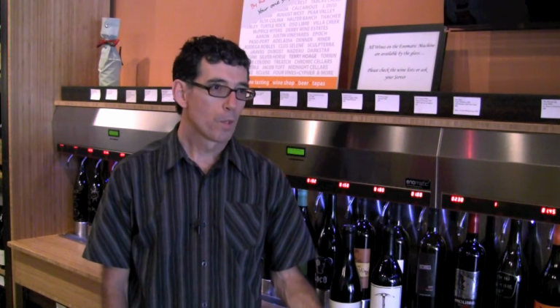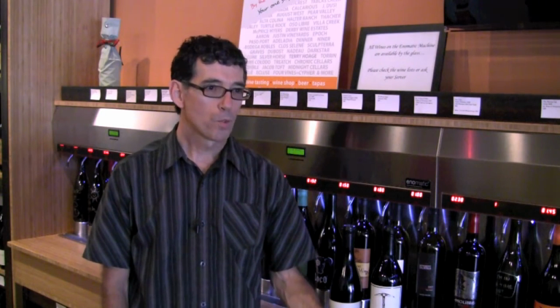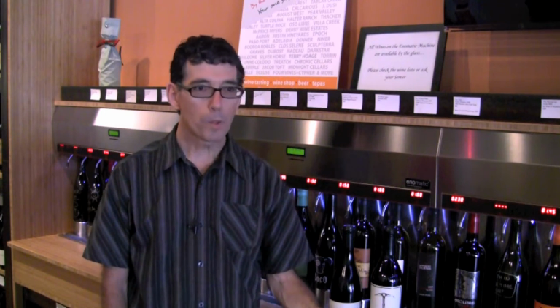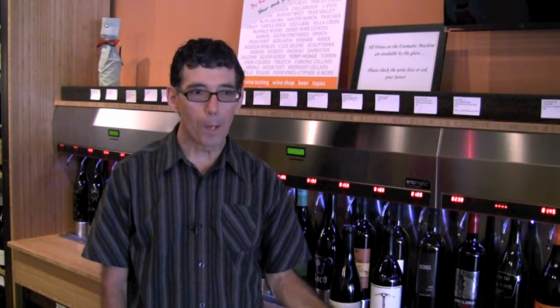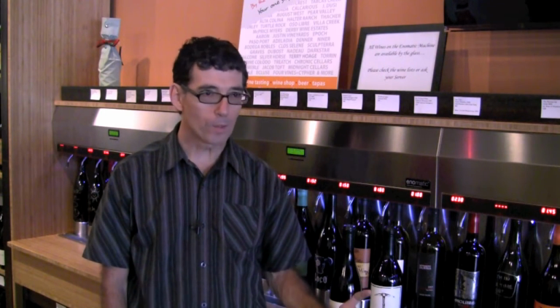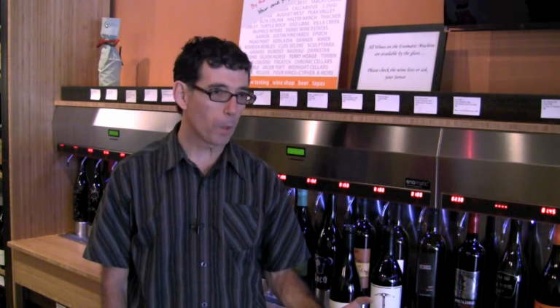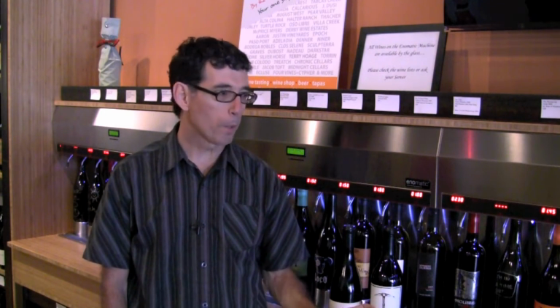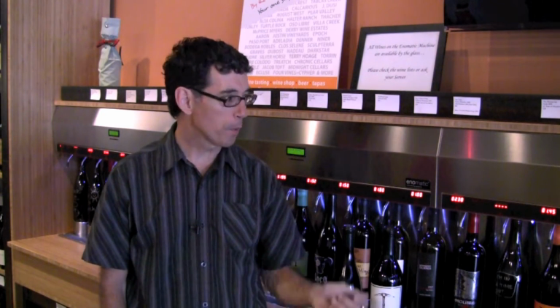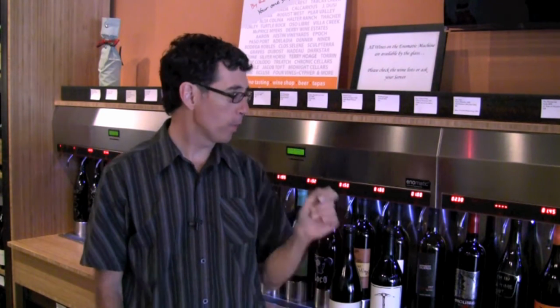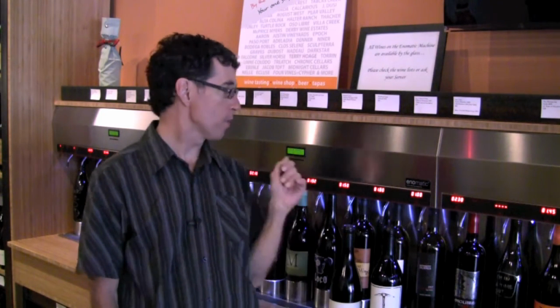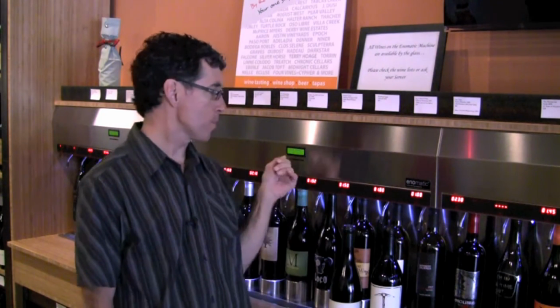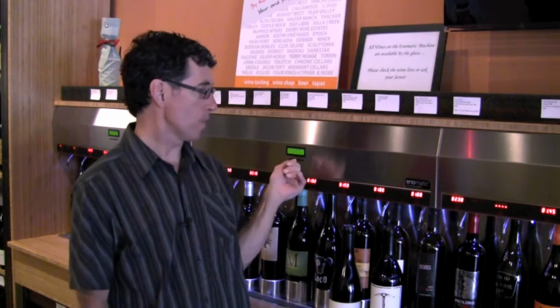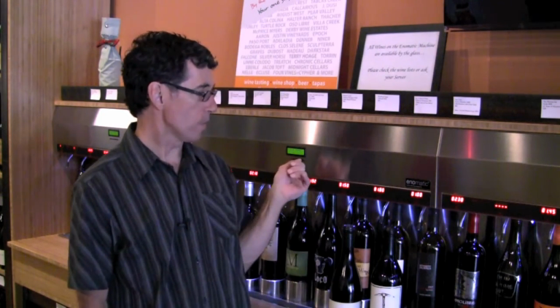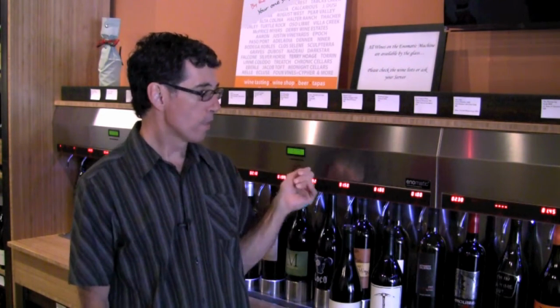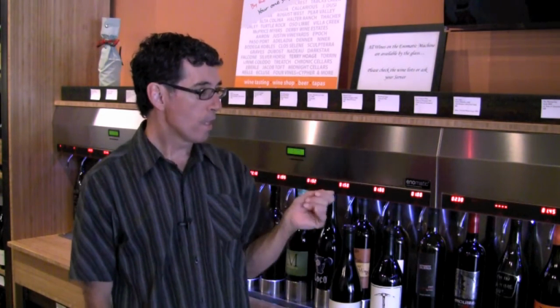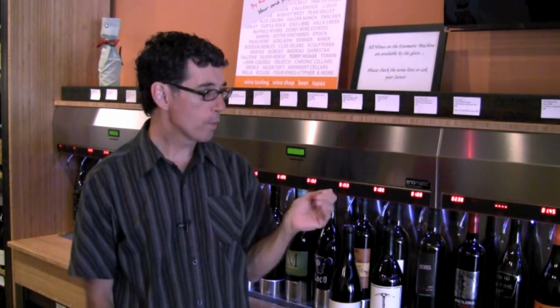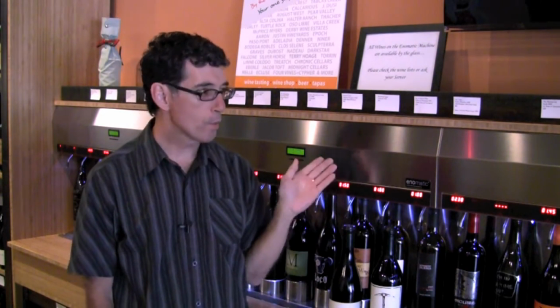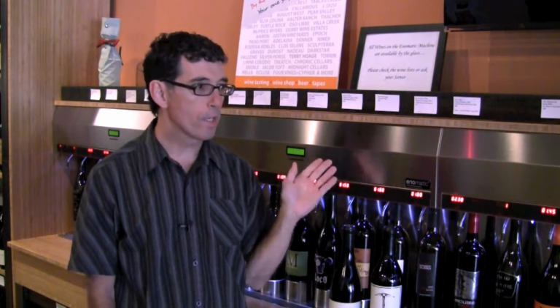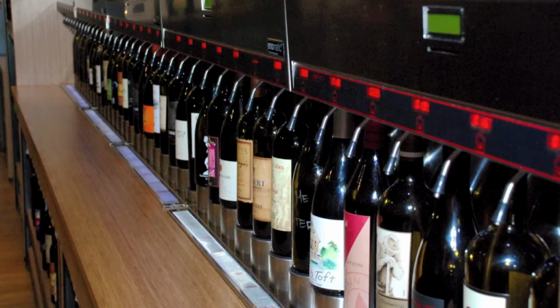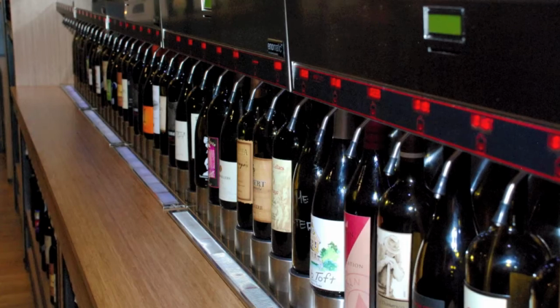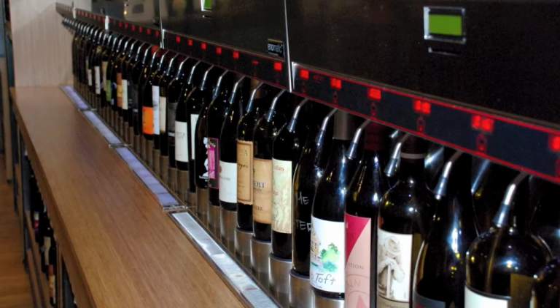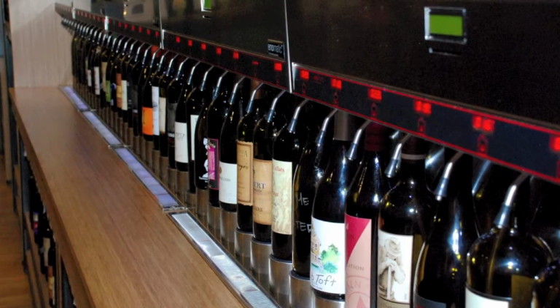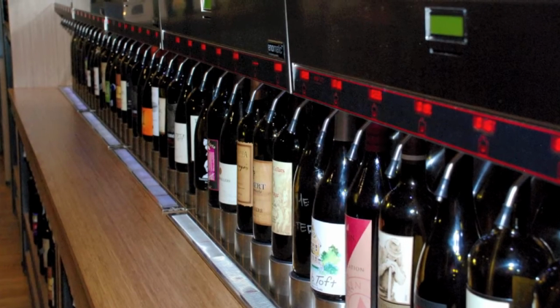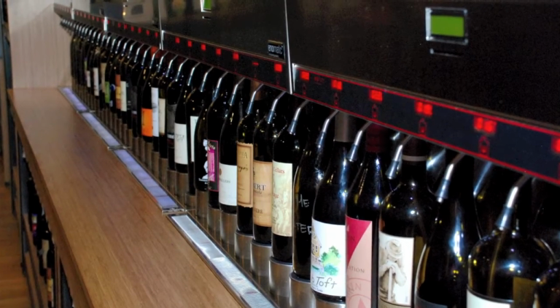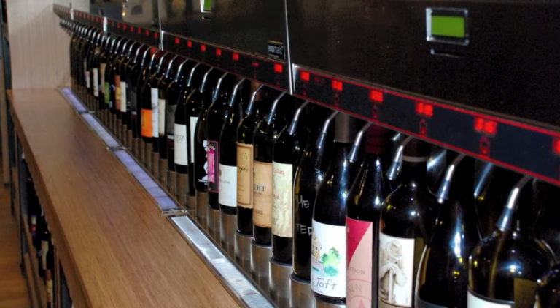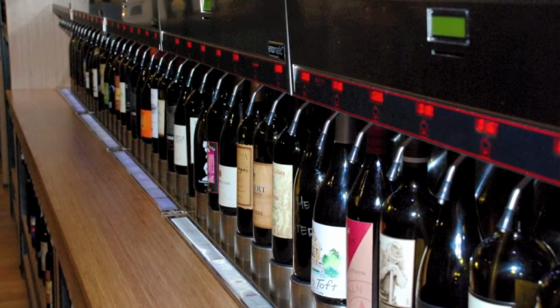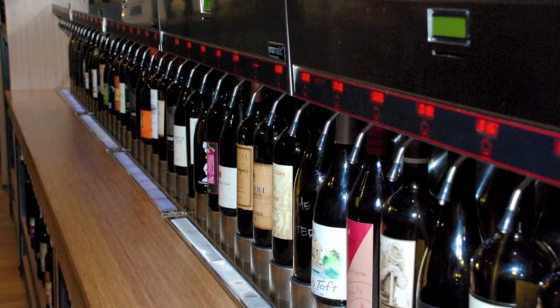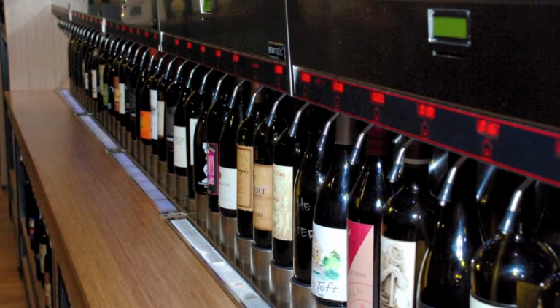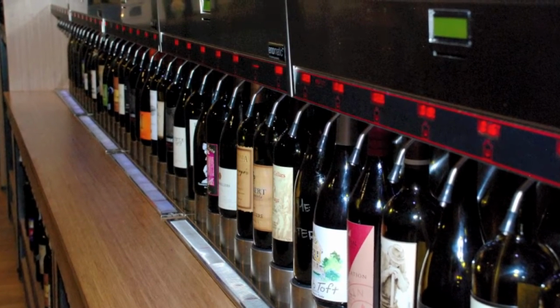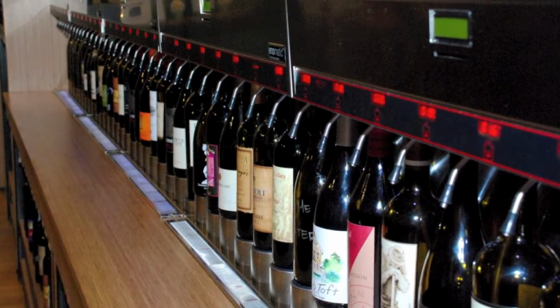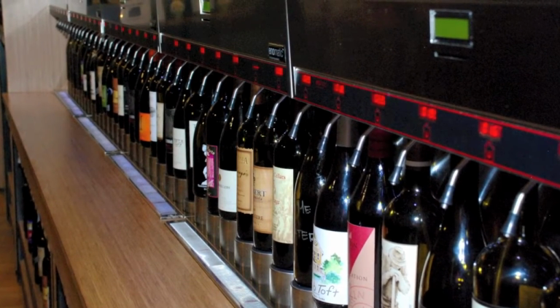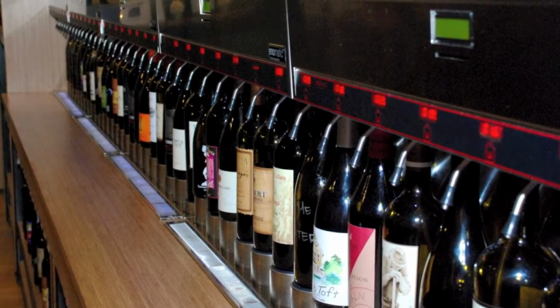So you can buy a little card, you can put it in this machine, and you can try any of 40 reds or 8 whites we have over here that are chilled.